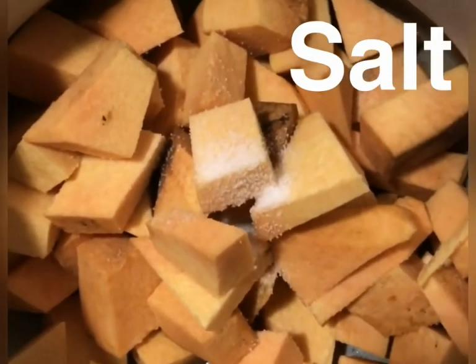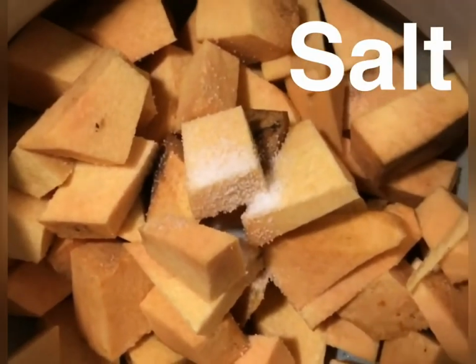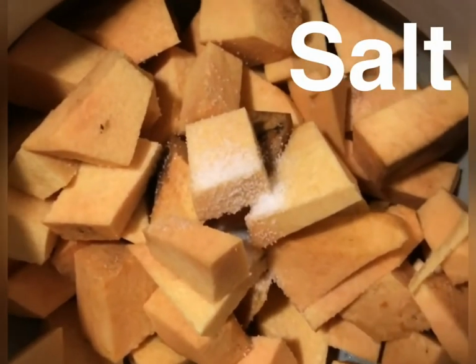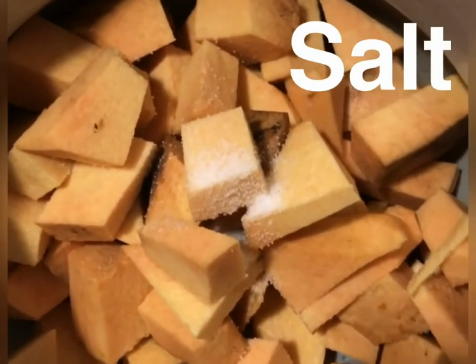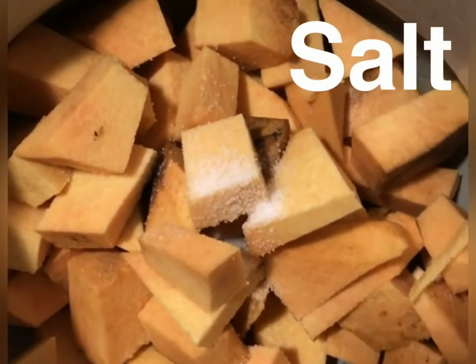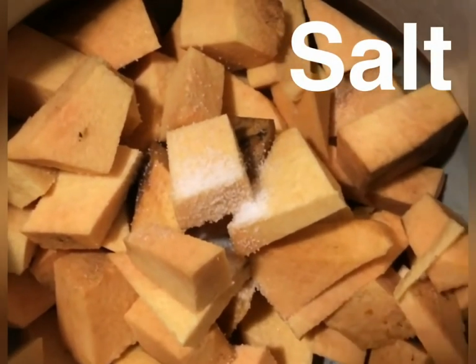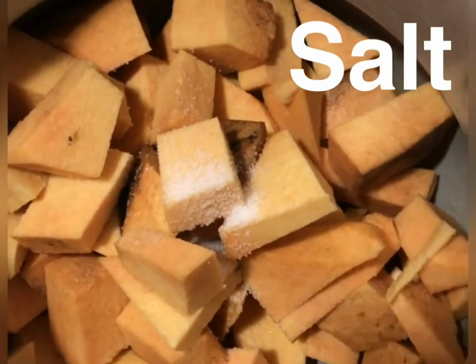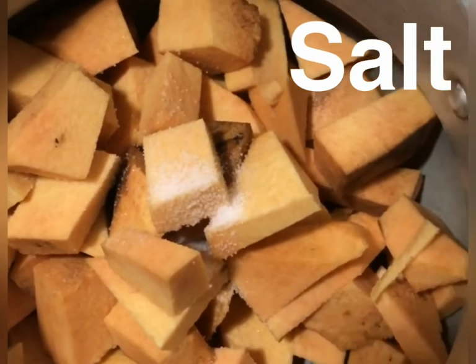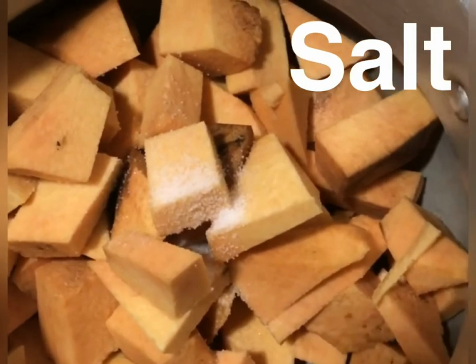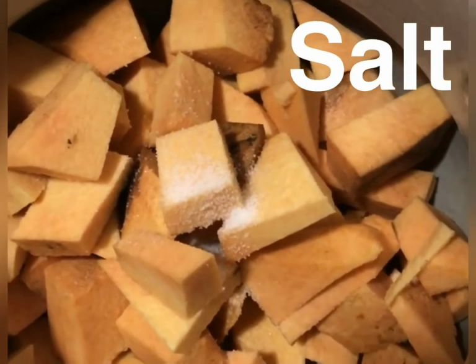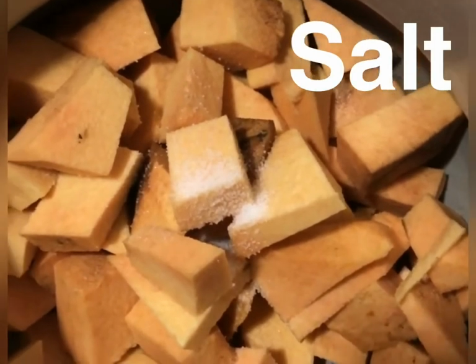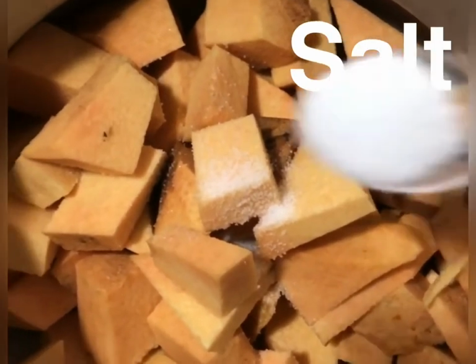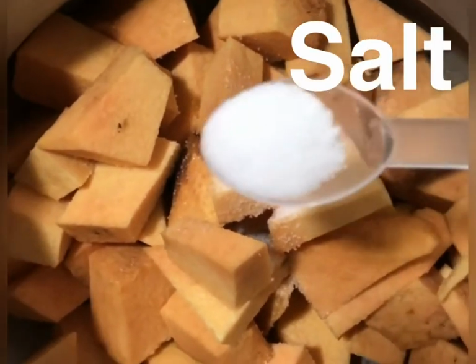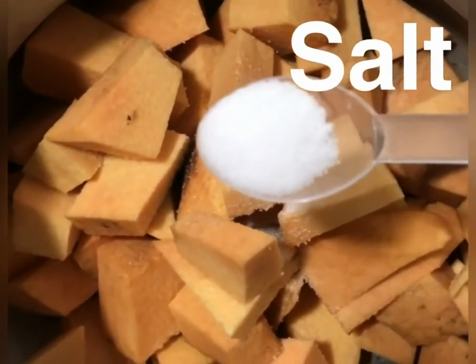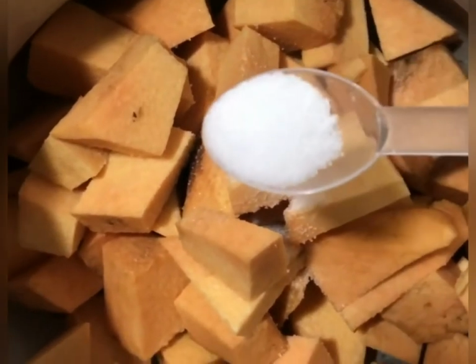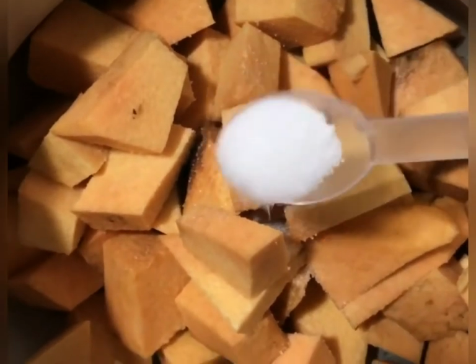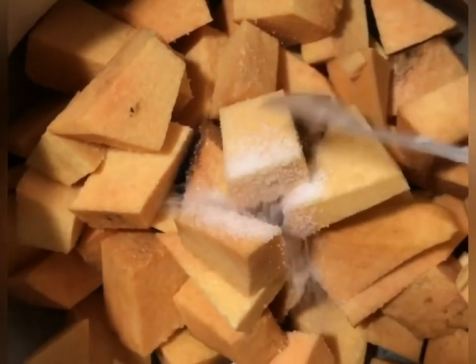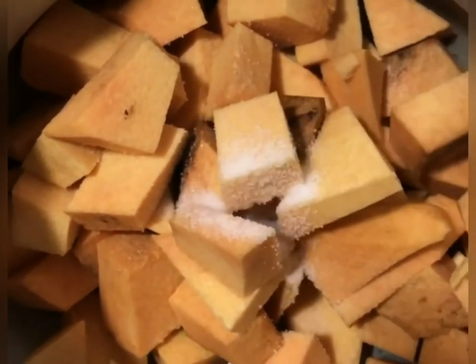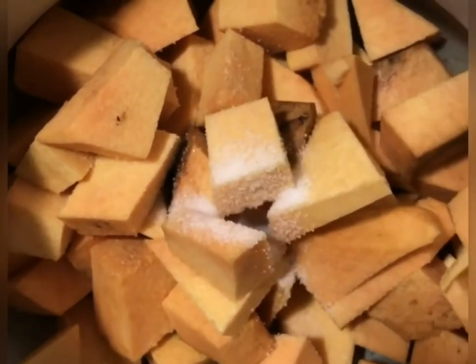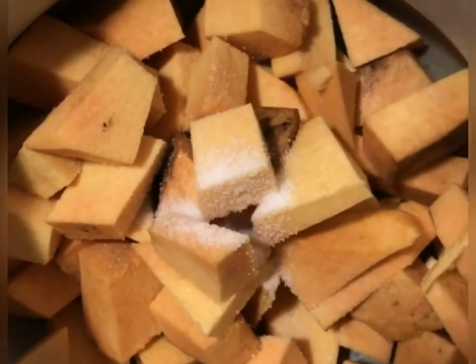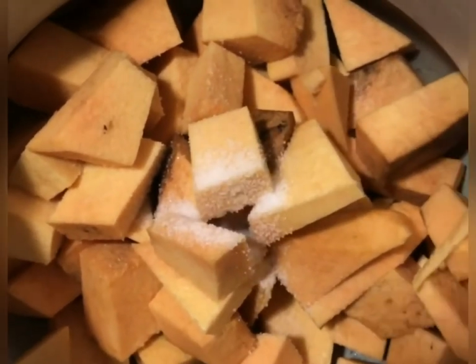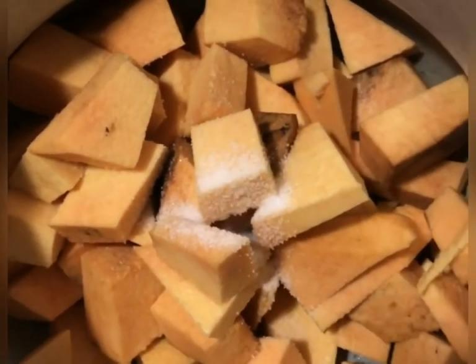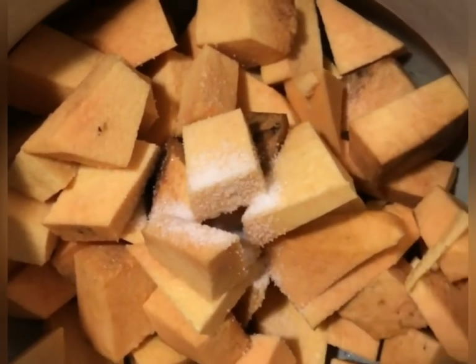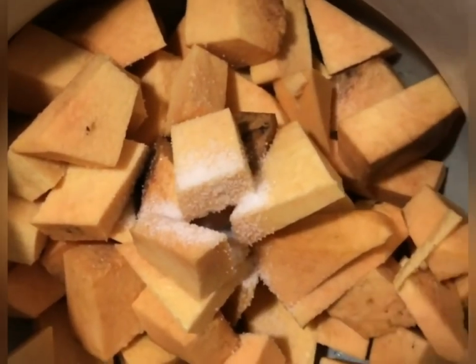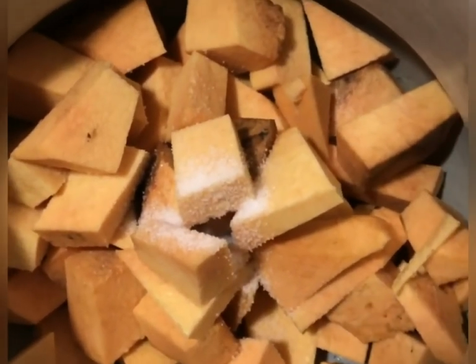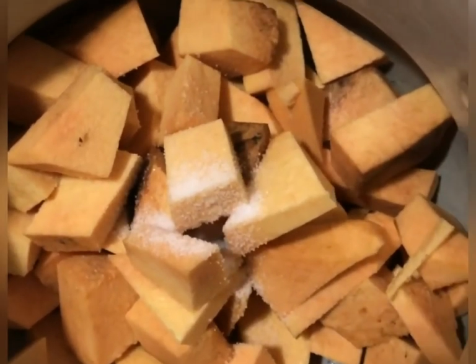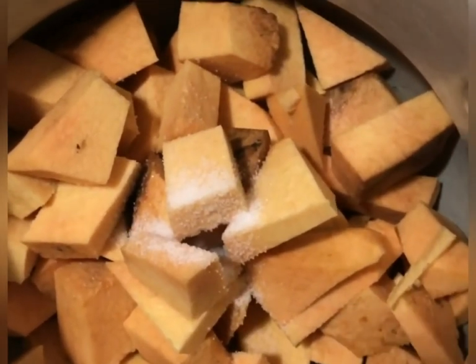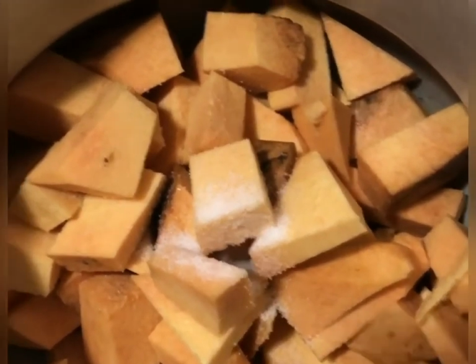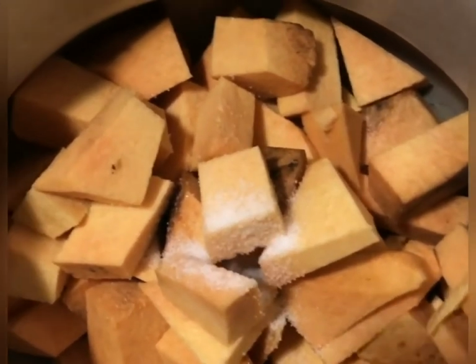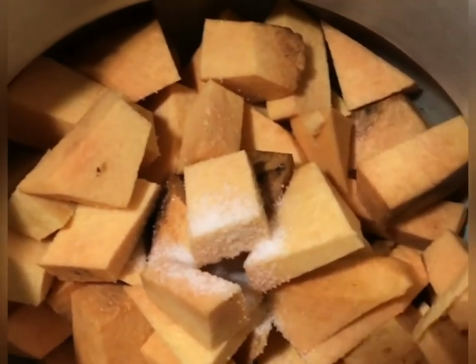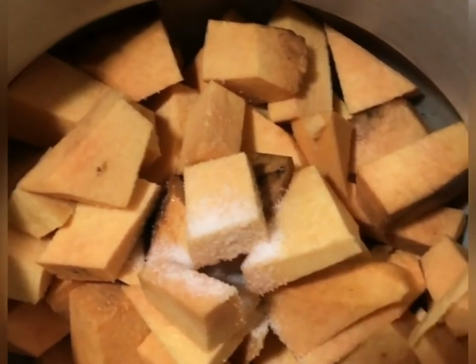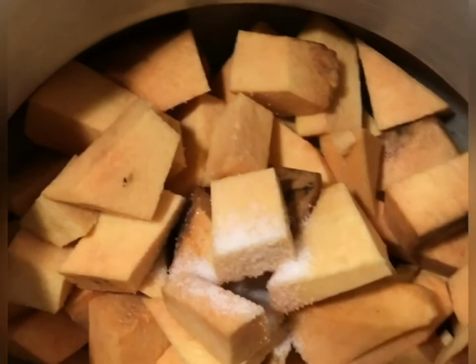Then we will add some salt — about 1 tablespoon of salt to the yam cubes.